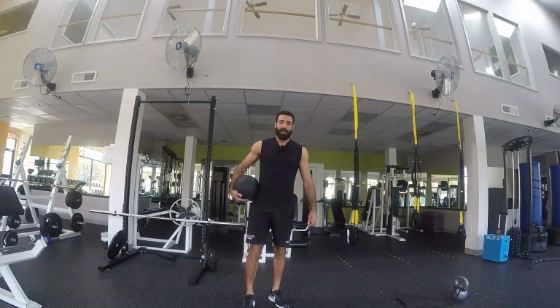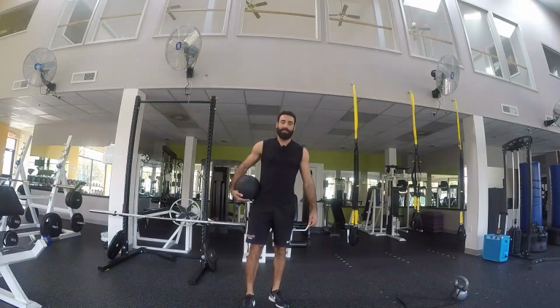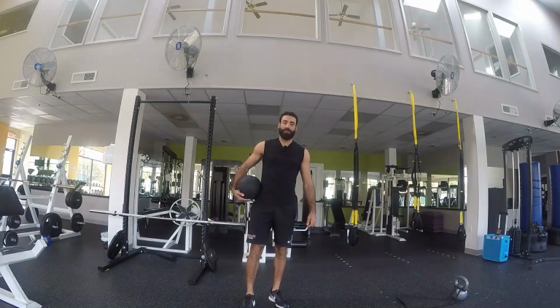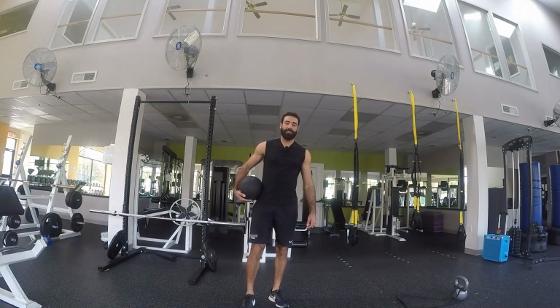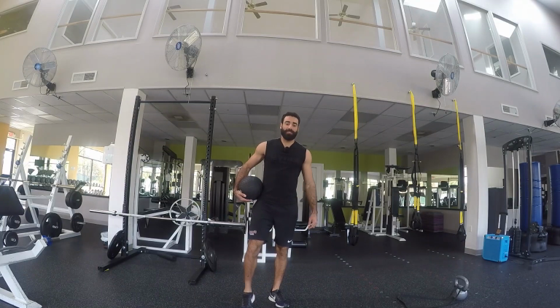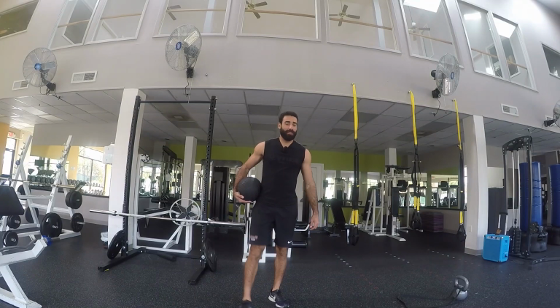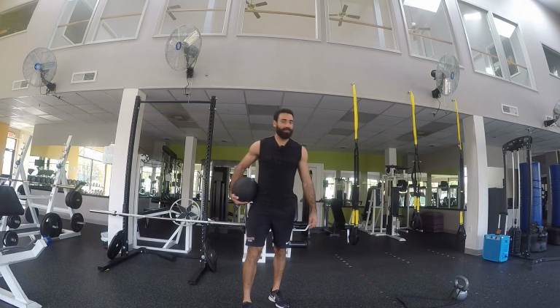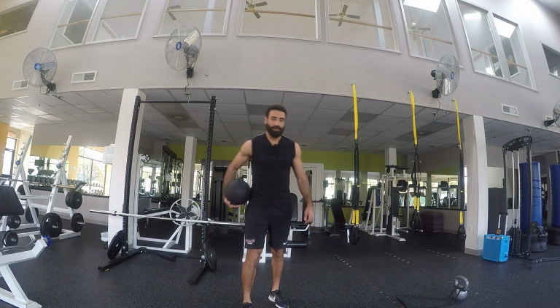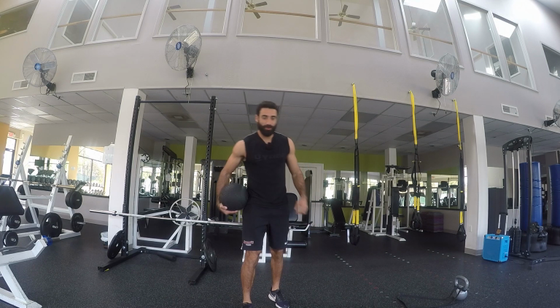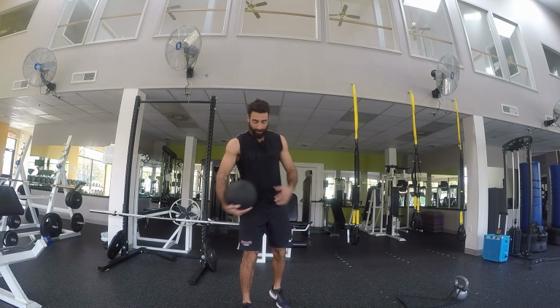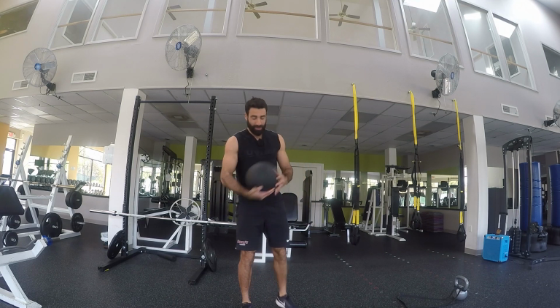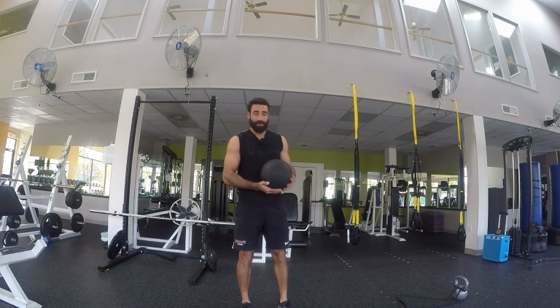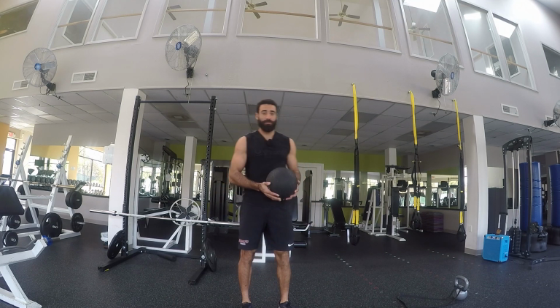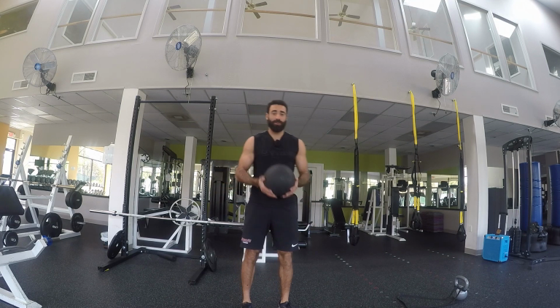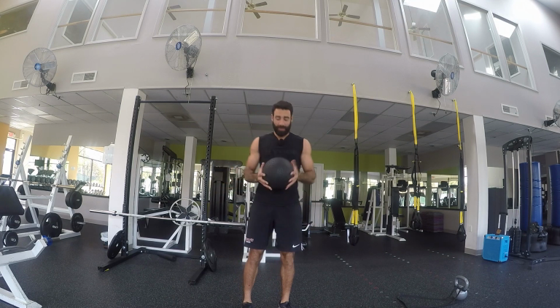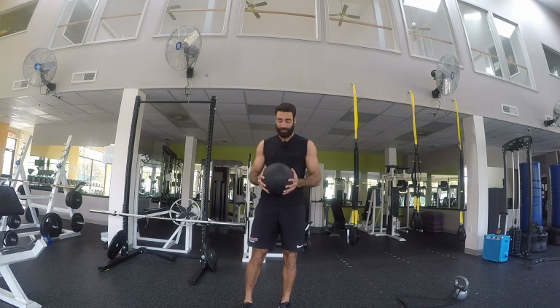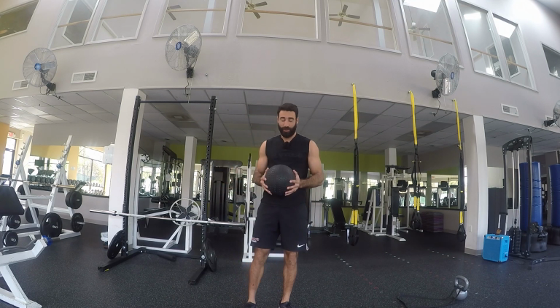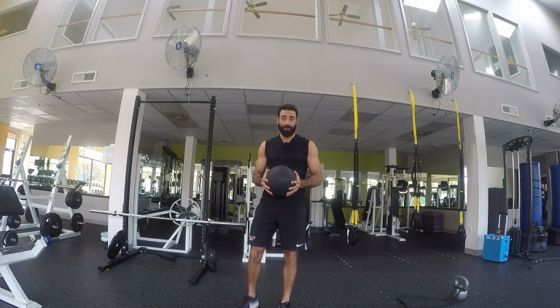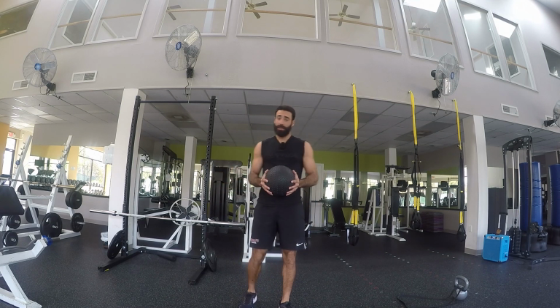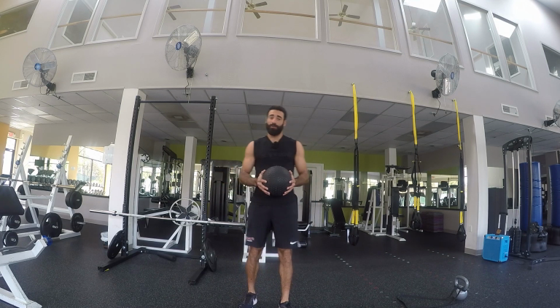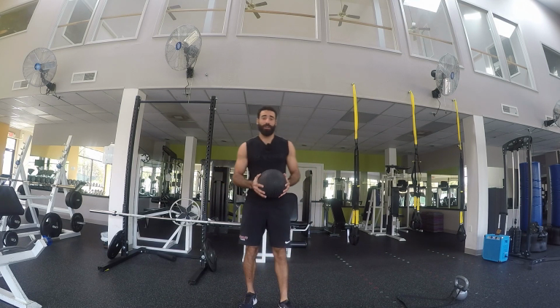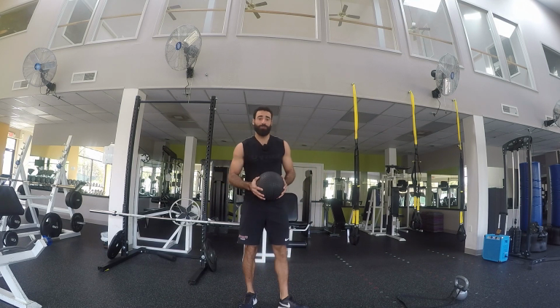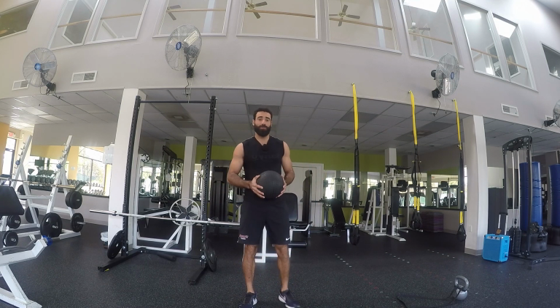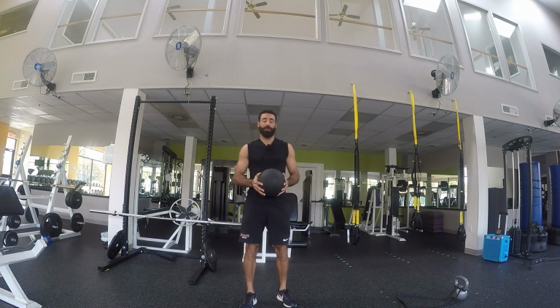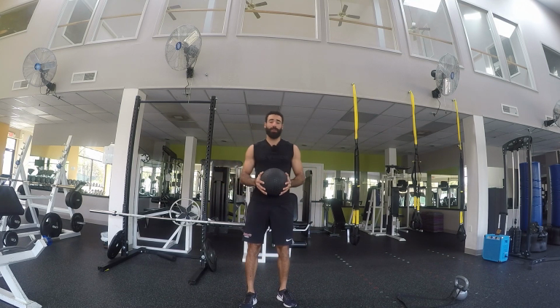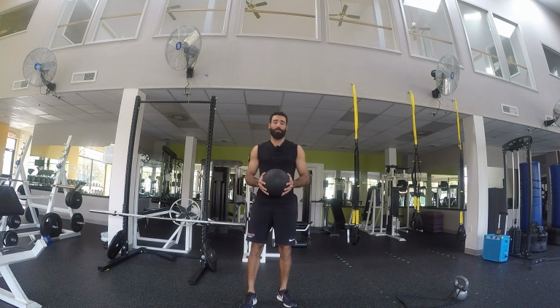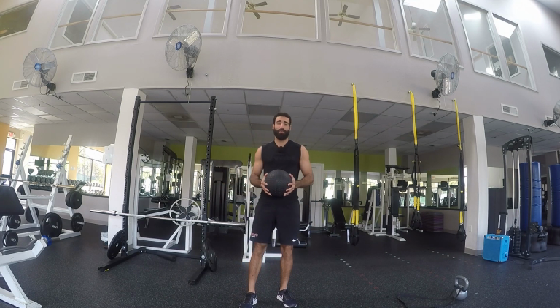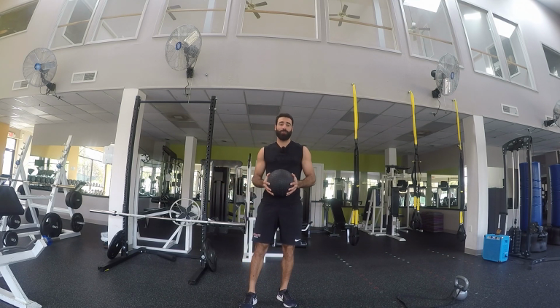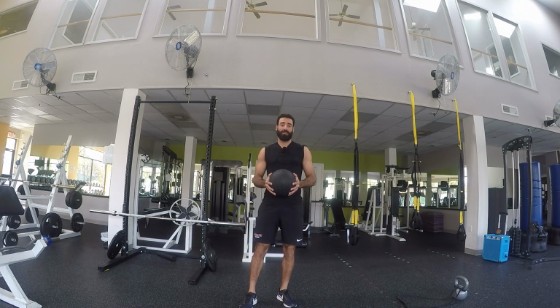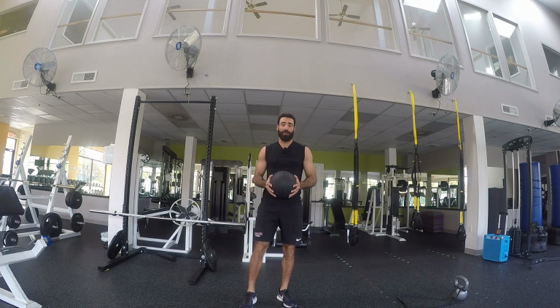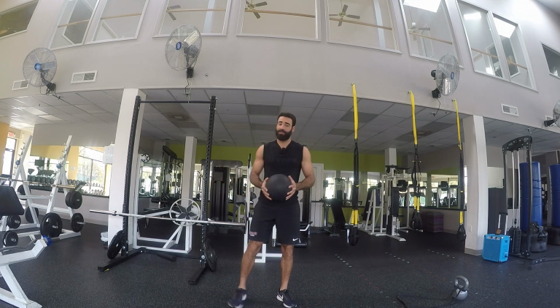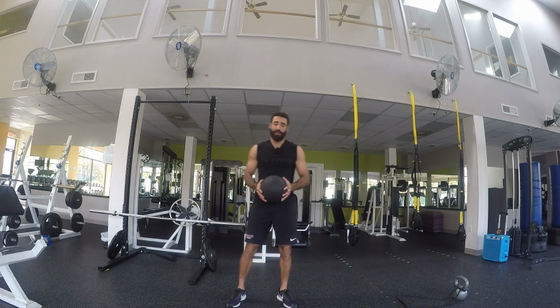And the third exercise — simple — with the med ball, we're going to do med ball slams.